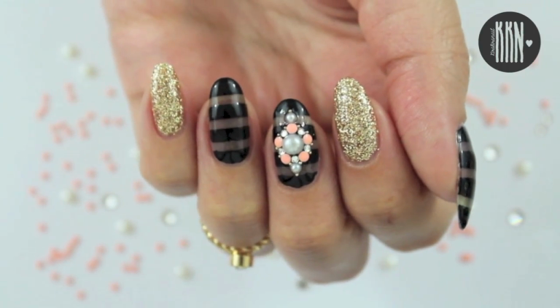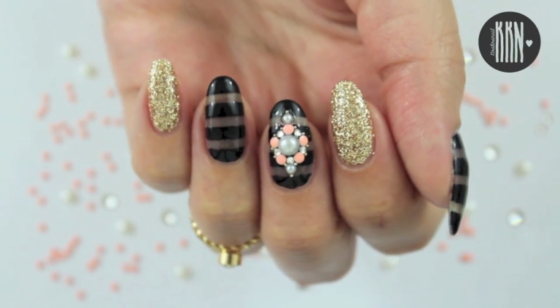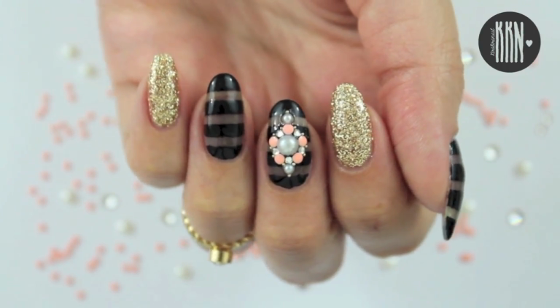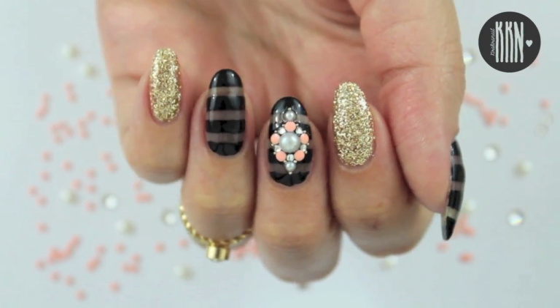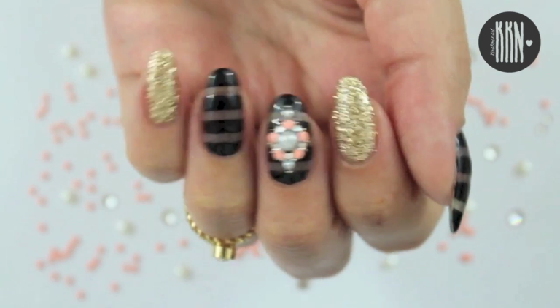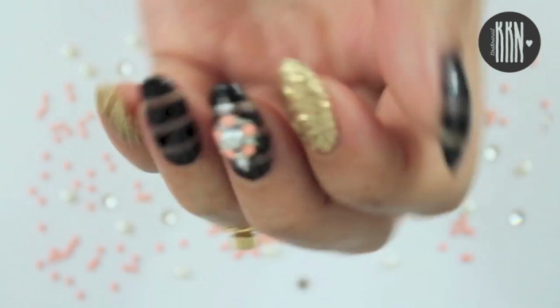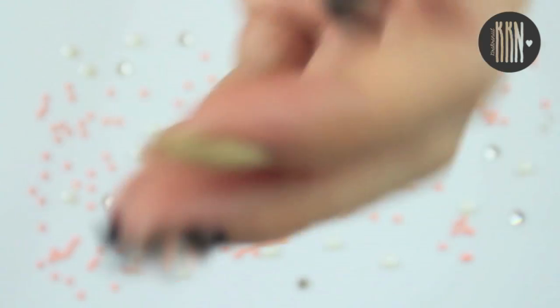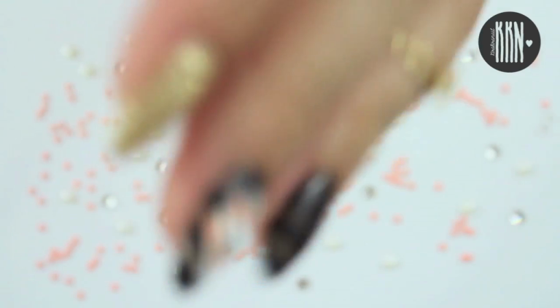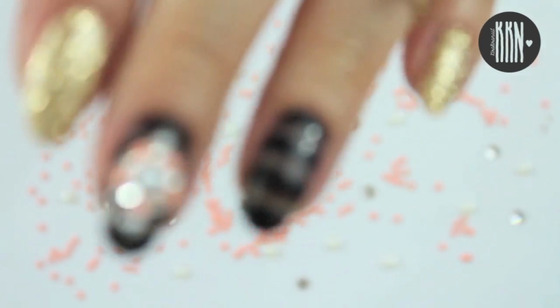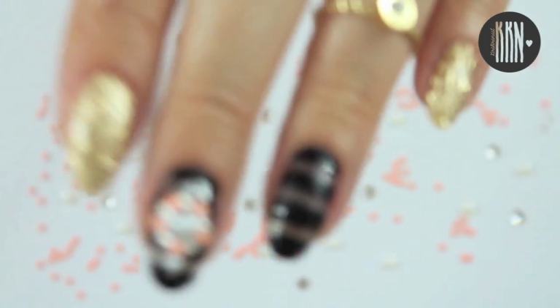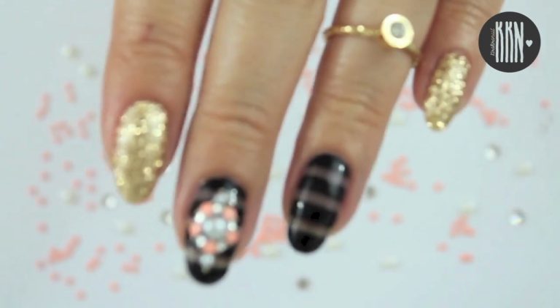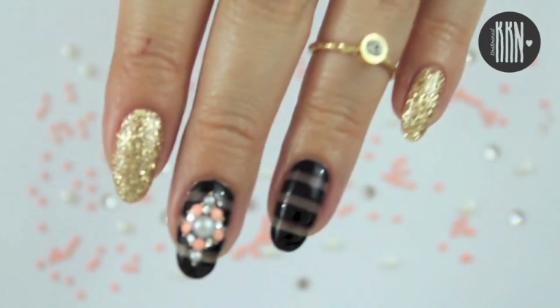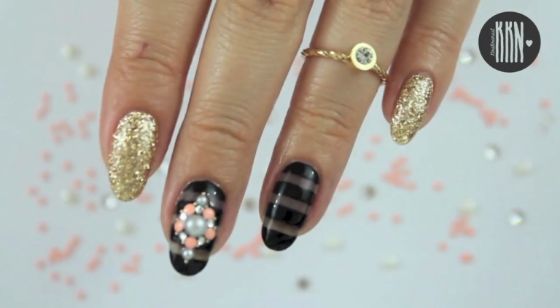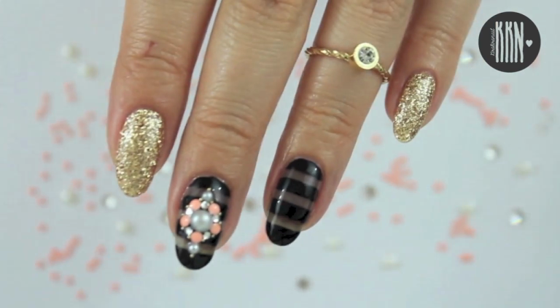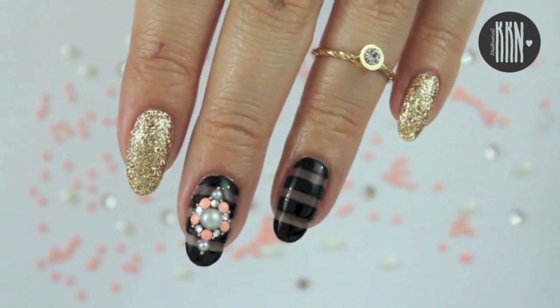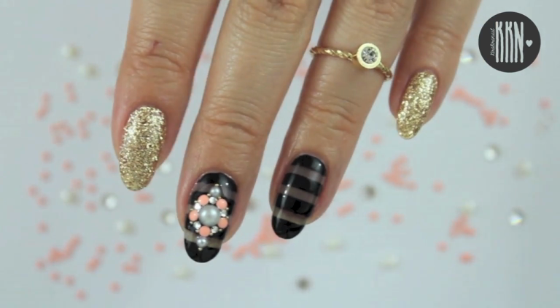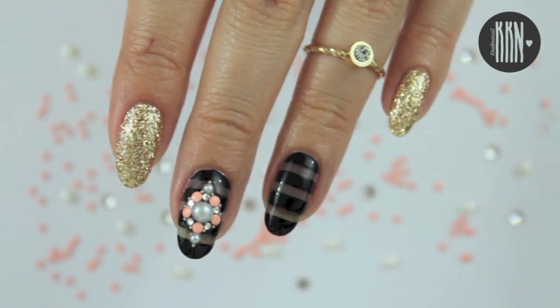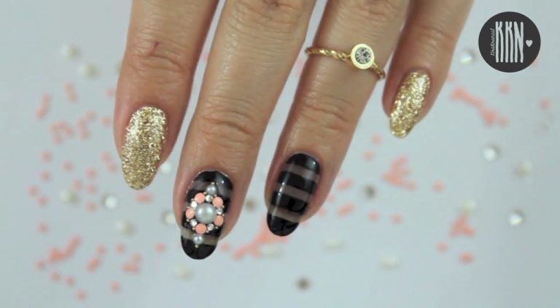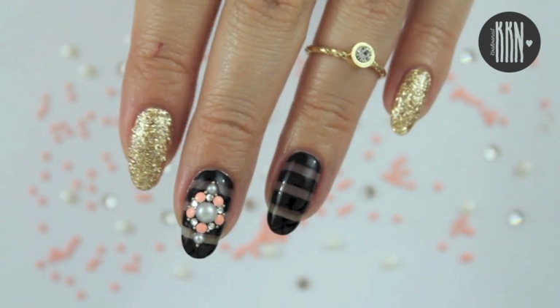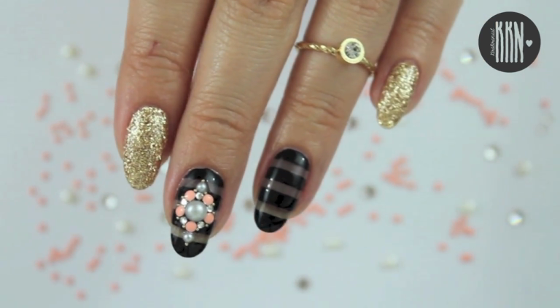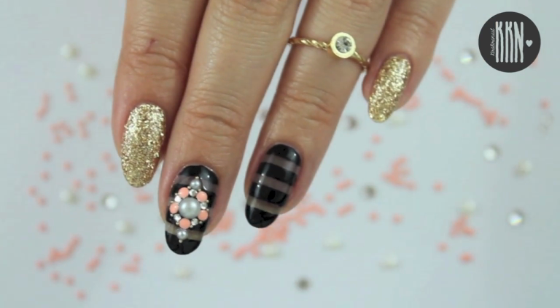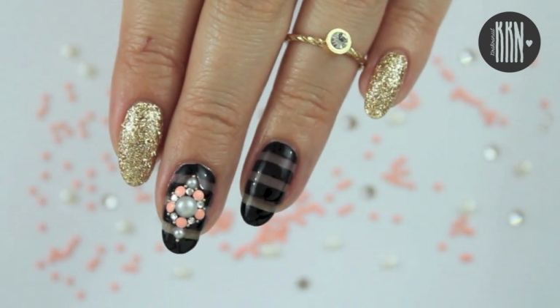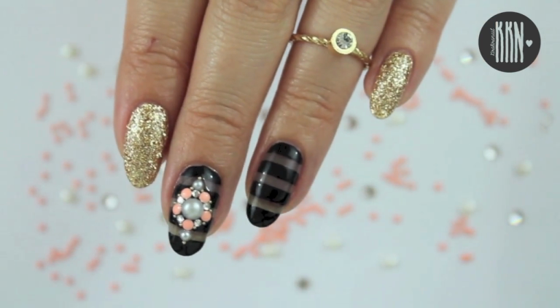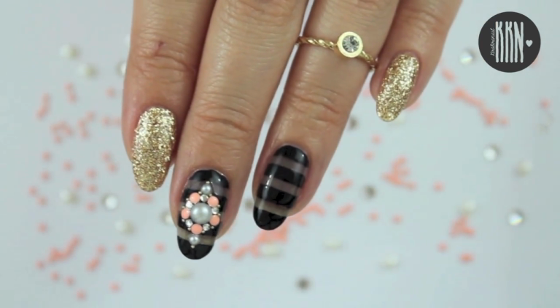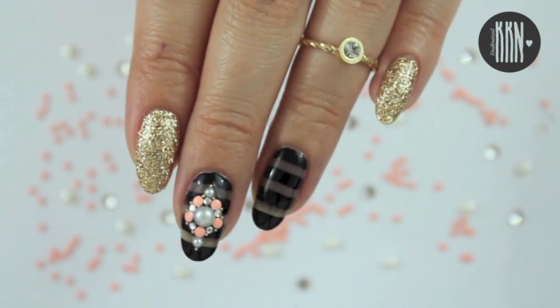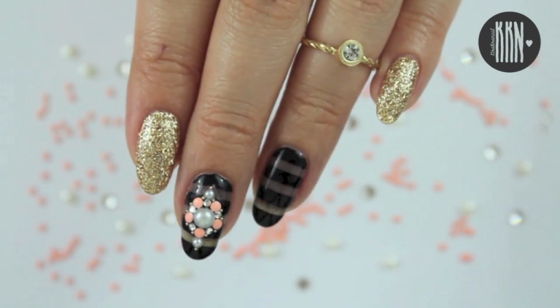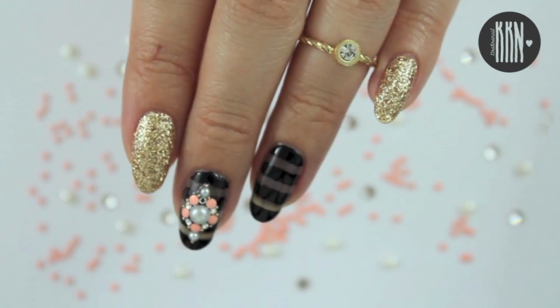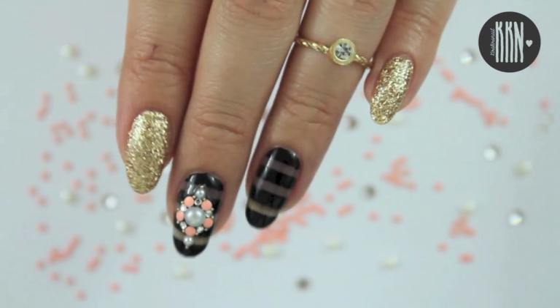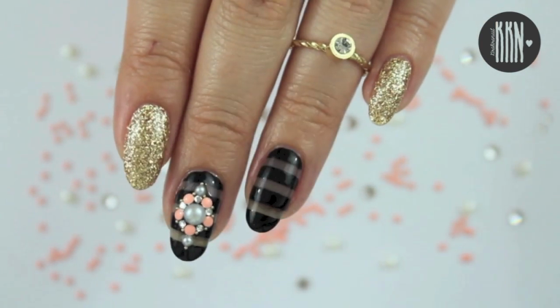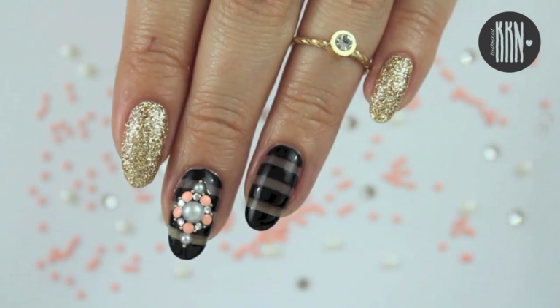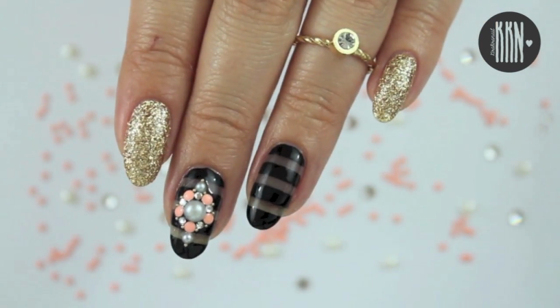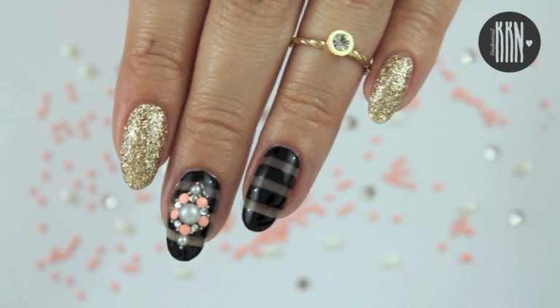Hi loves! As promised a month ago, here's a design using black sheer polish.